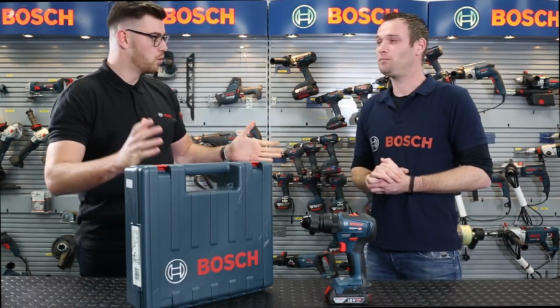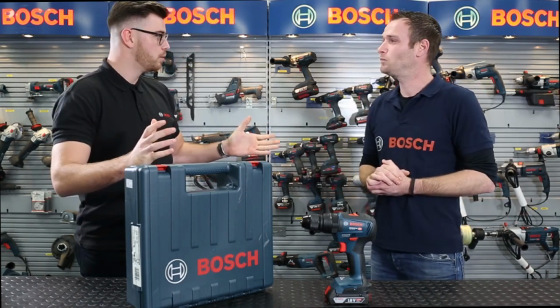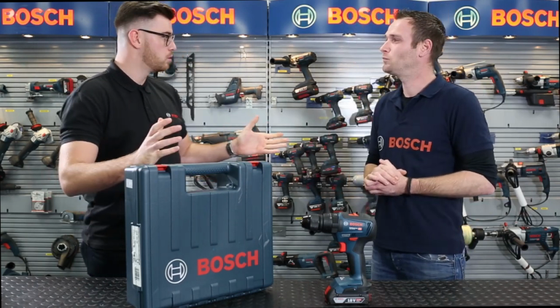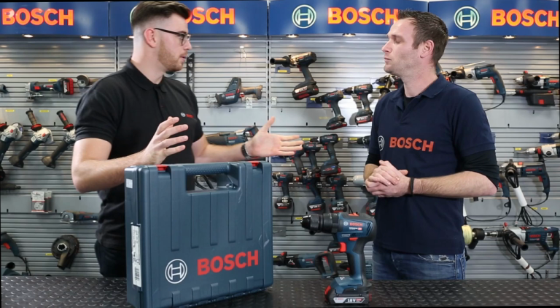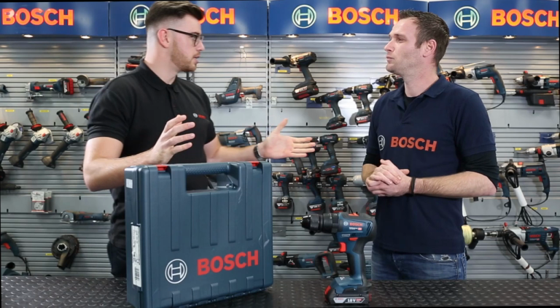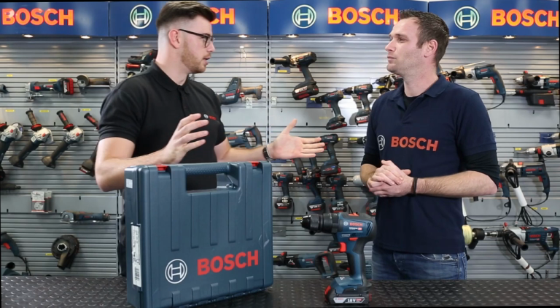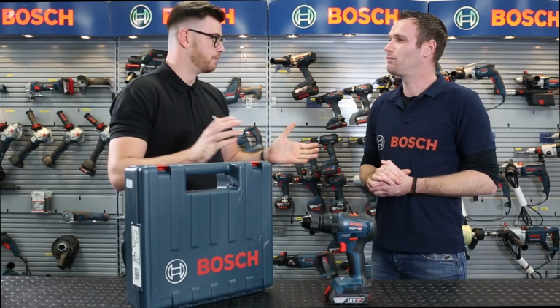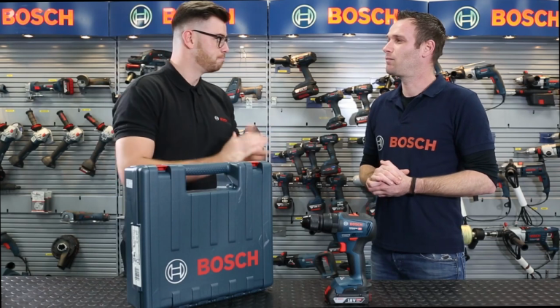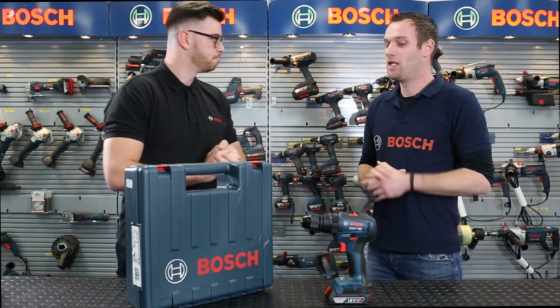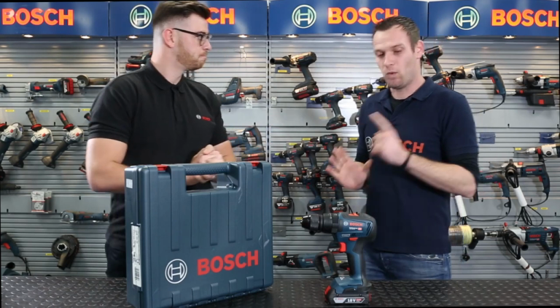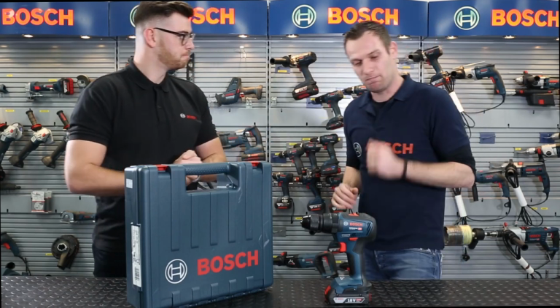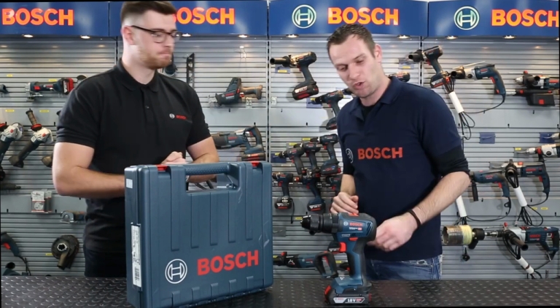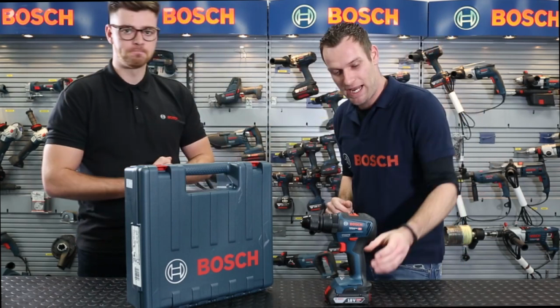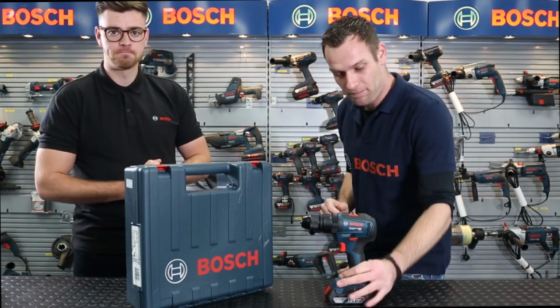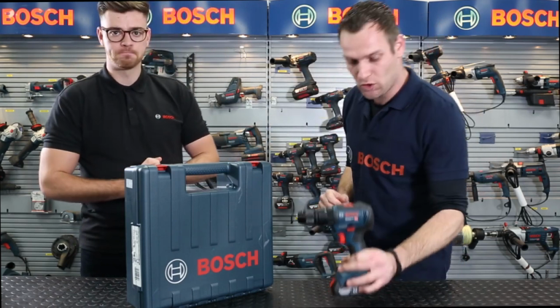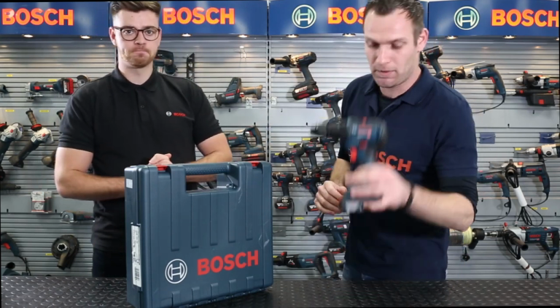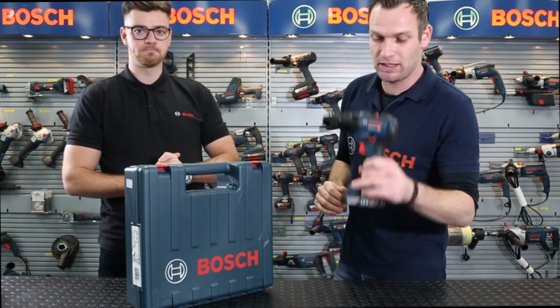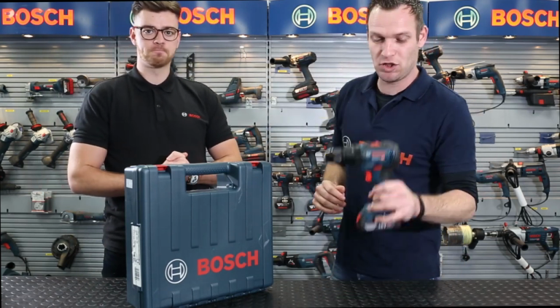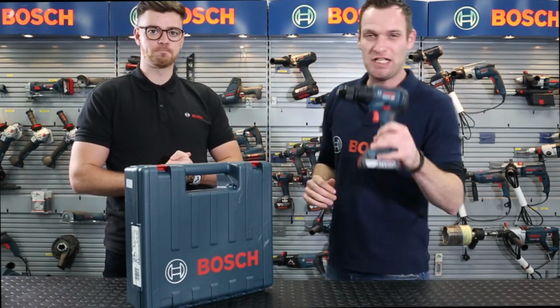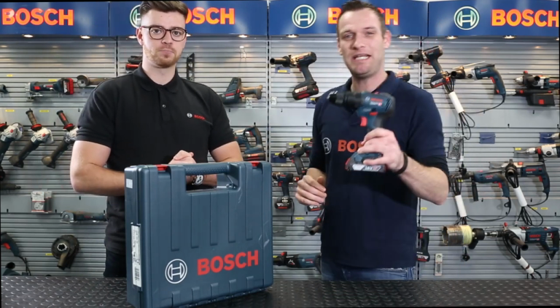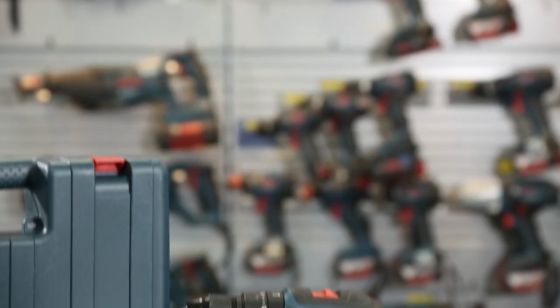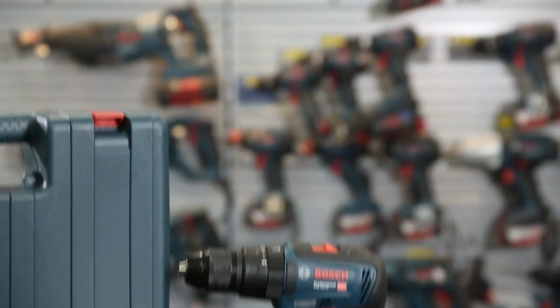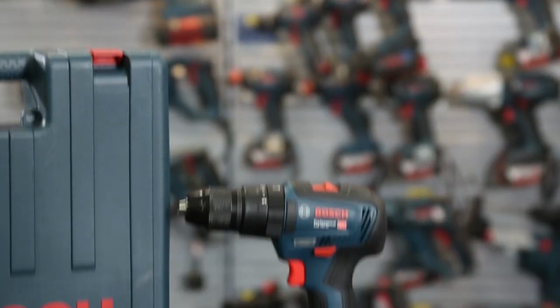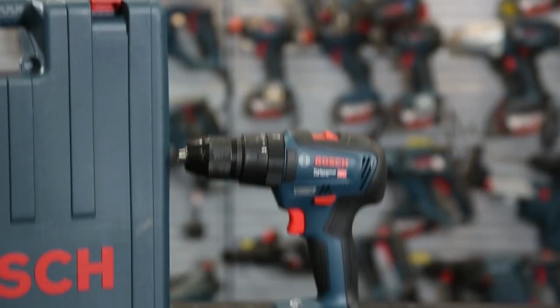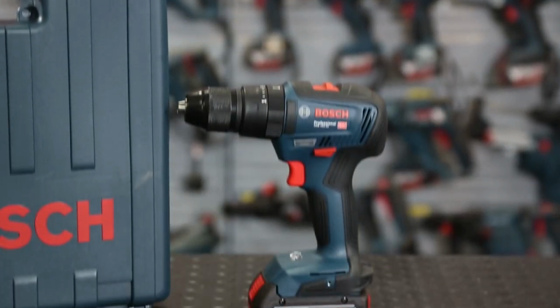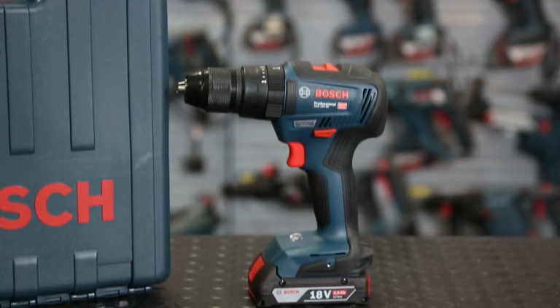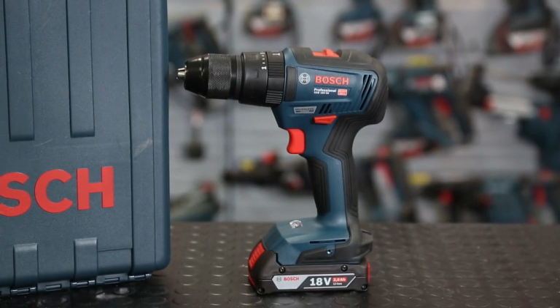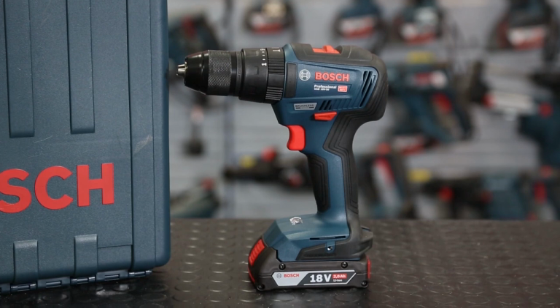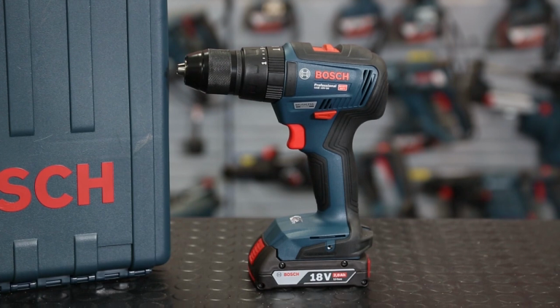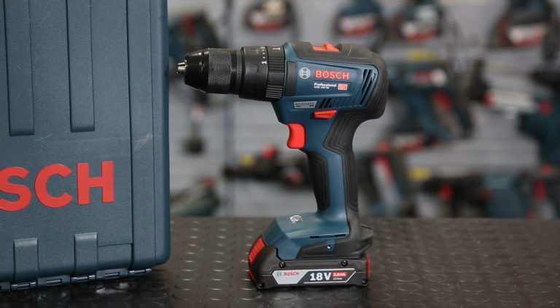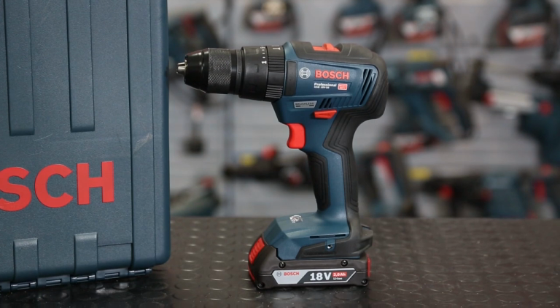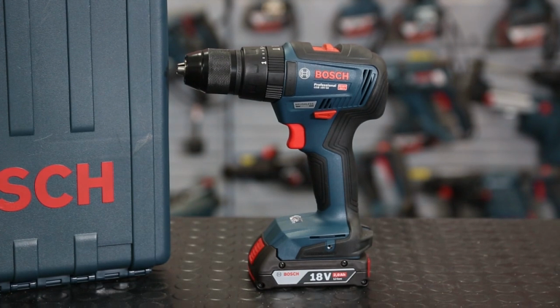So what are we talking about today then? Well, today we're talking about the GSB 18V-50 Brushless Kombi from Bosch.